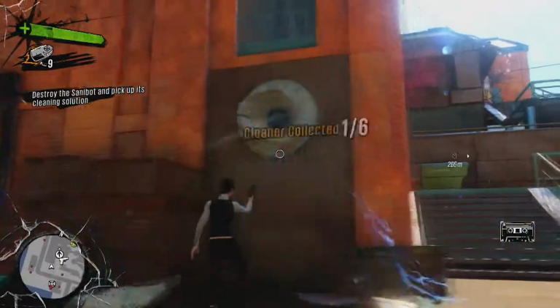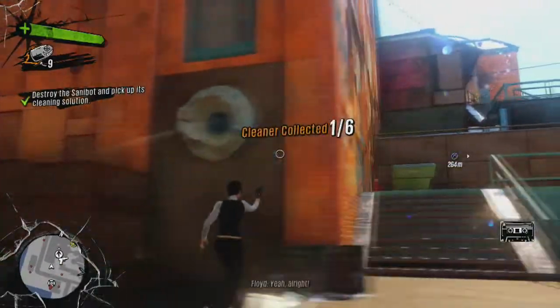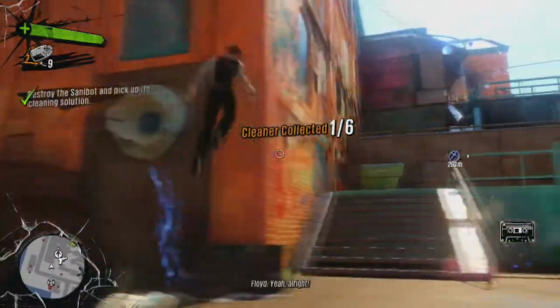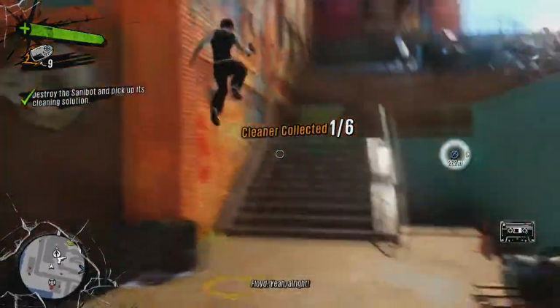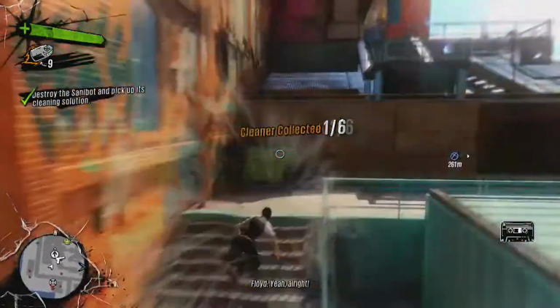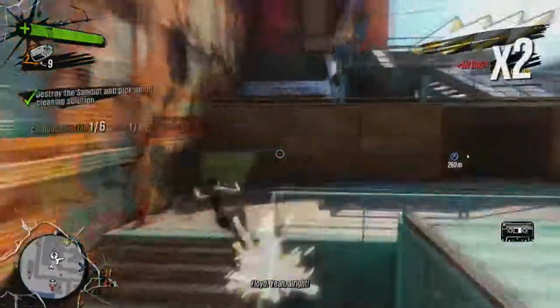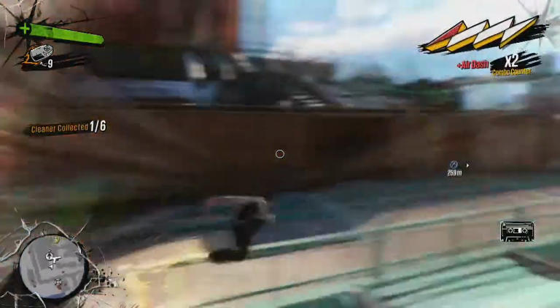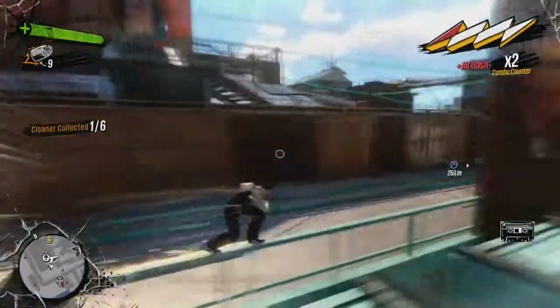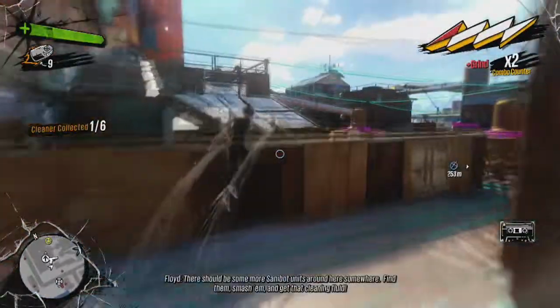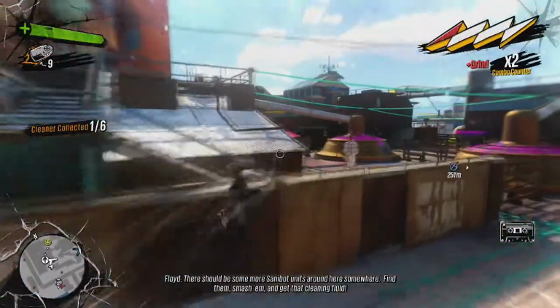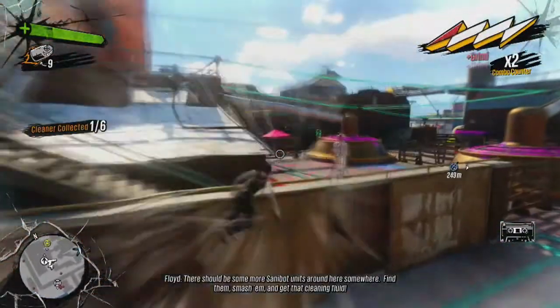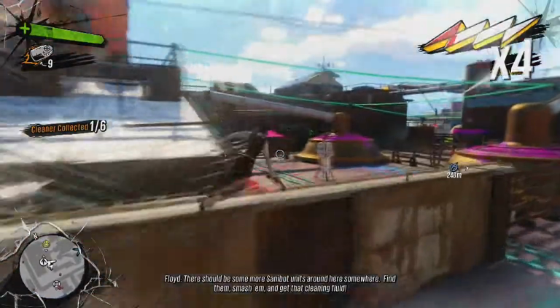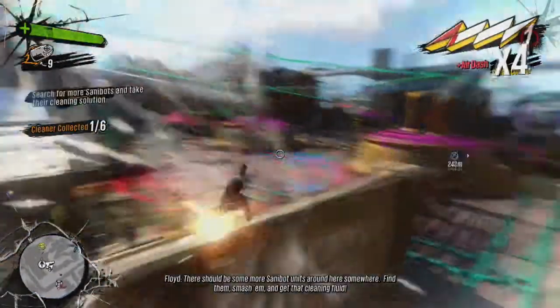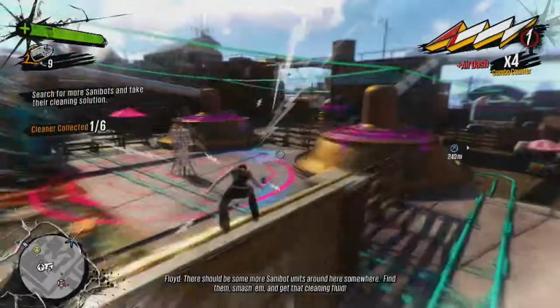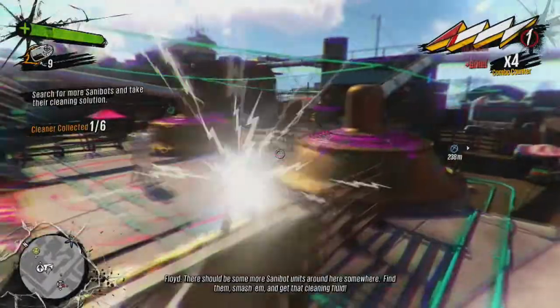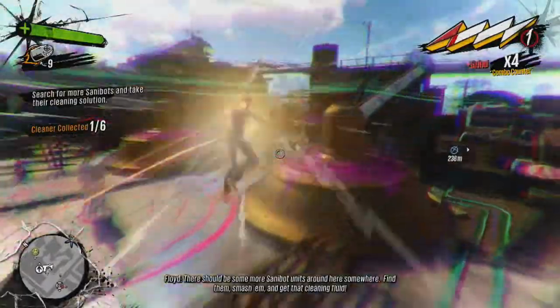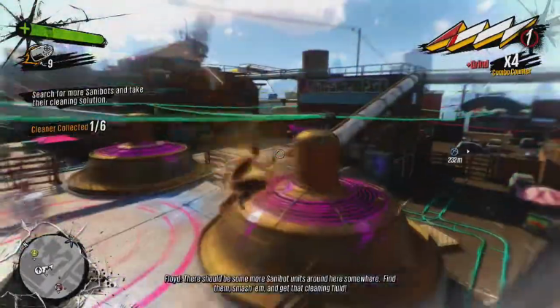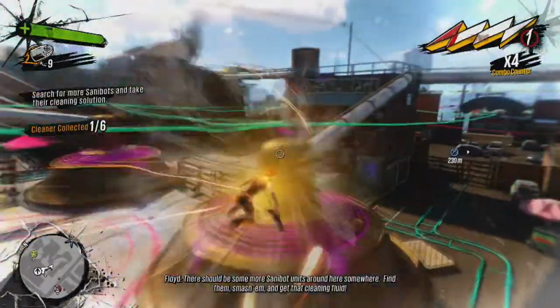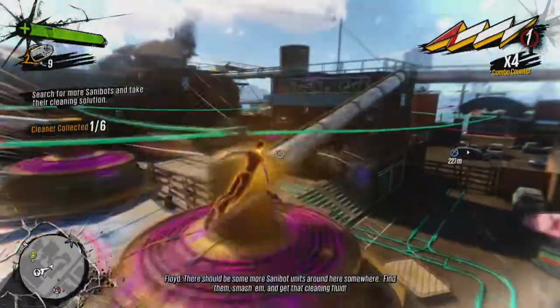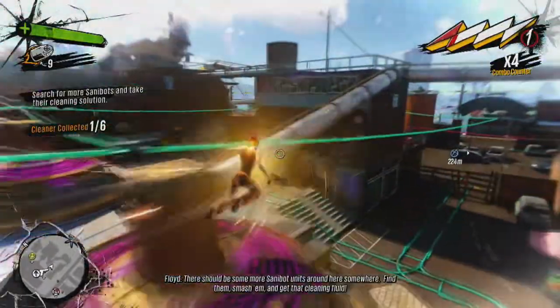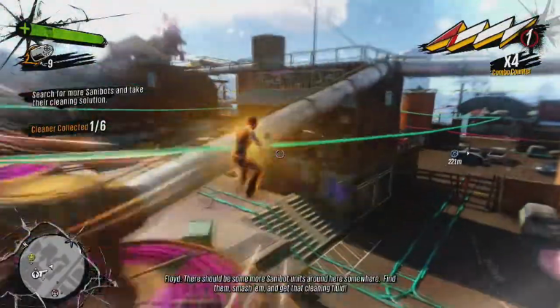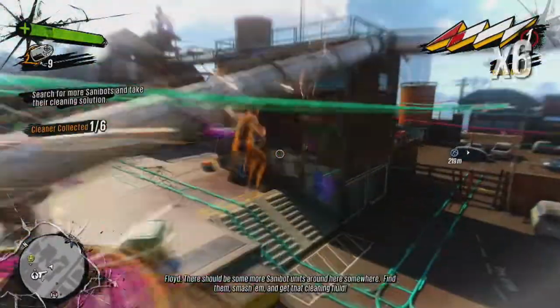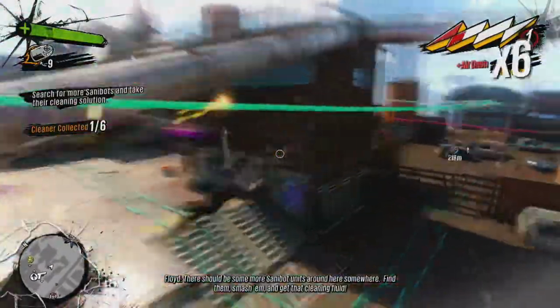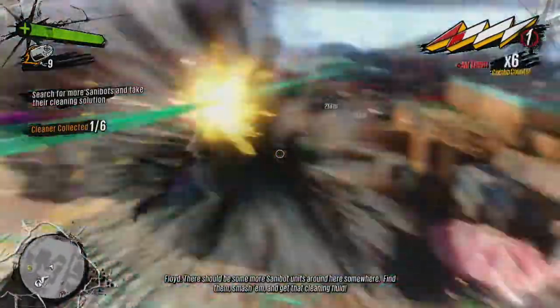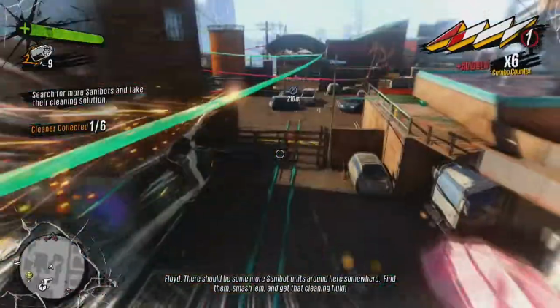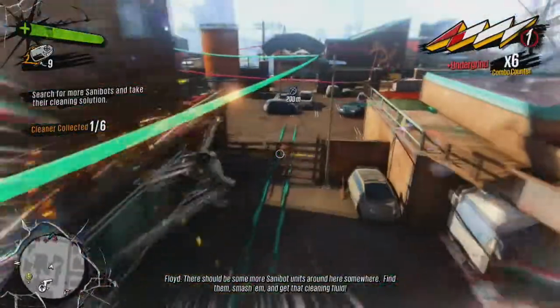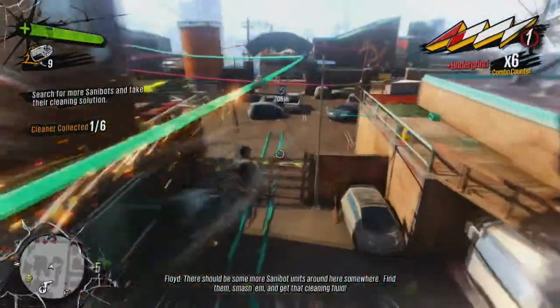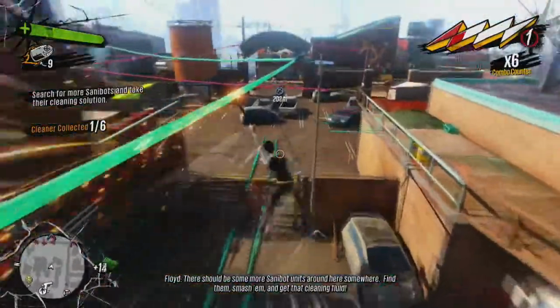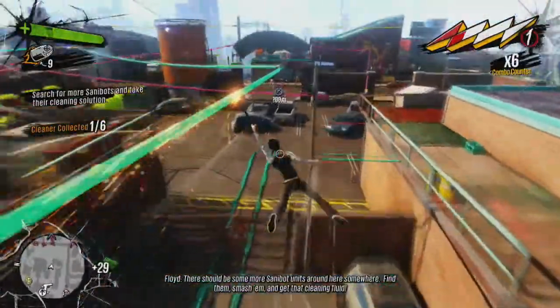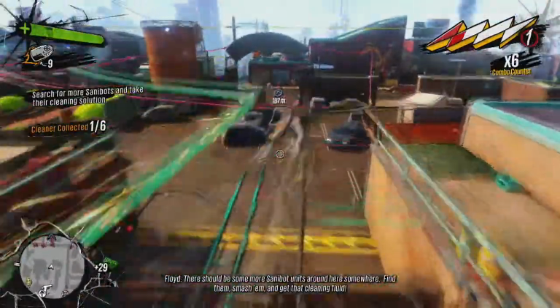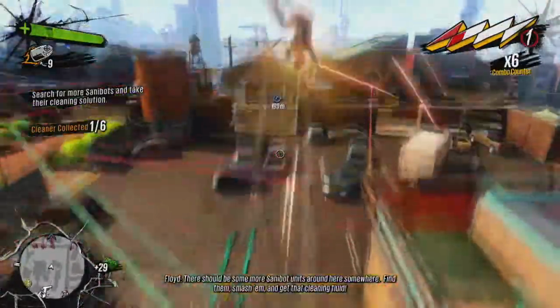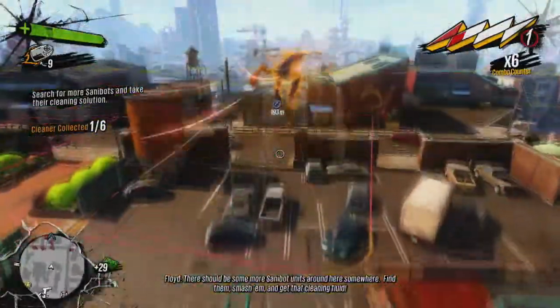There should be some more Sanabite units around here somewhere. Find them, smash them, and get that cleaning fluid.